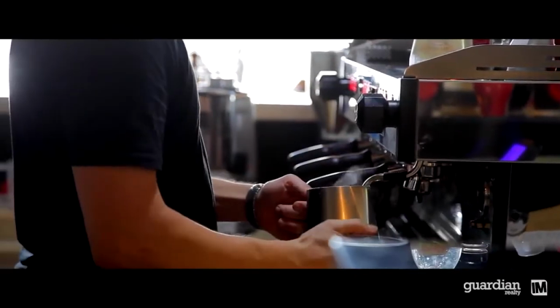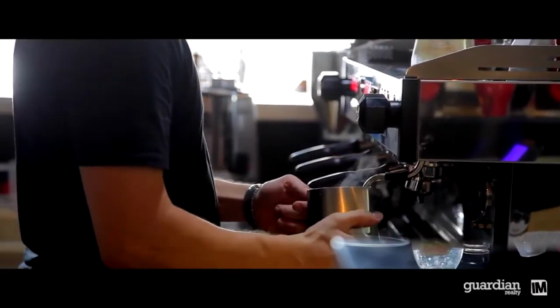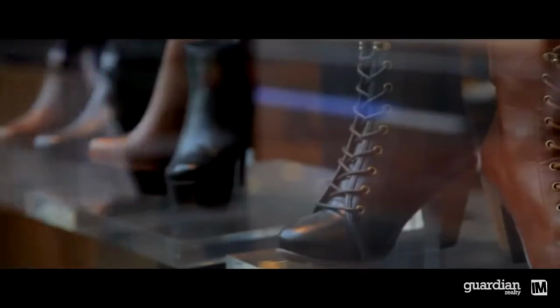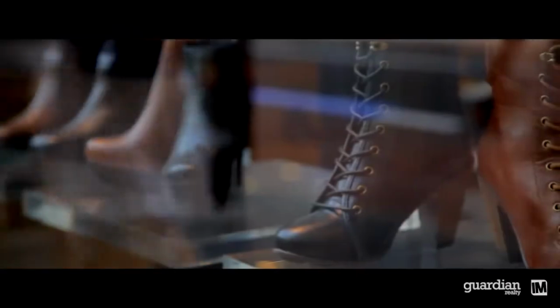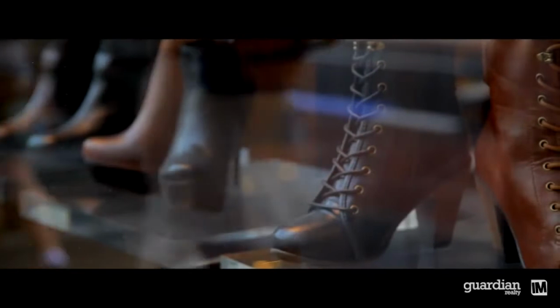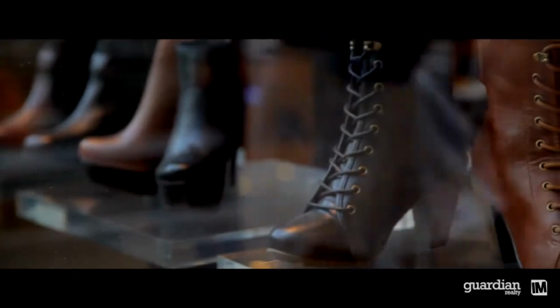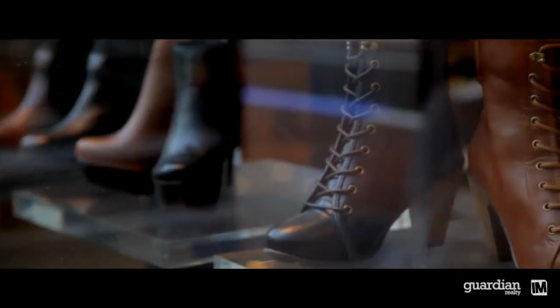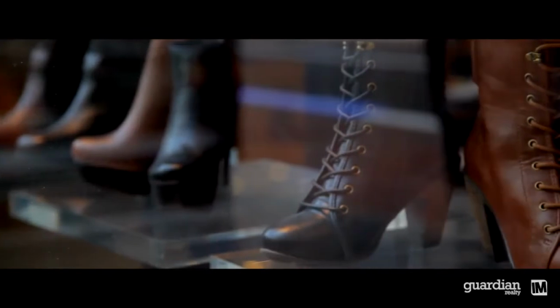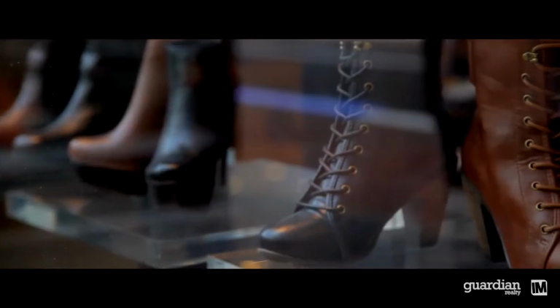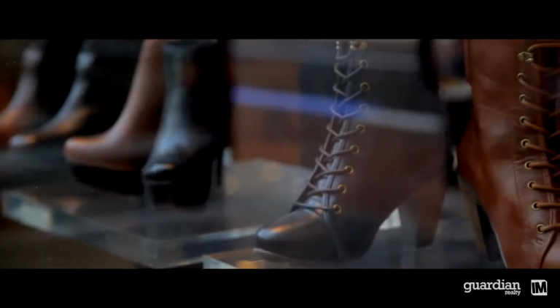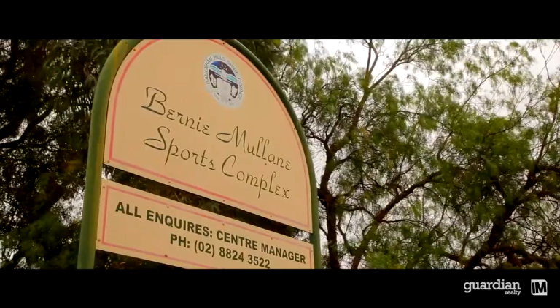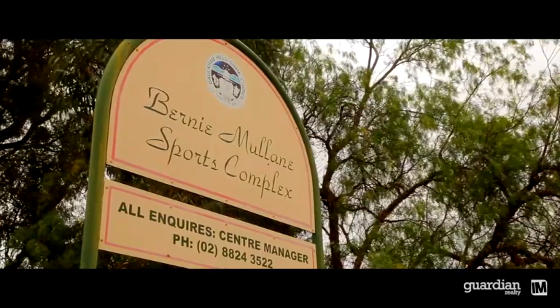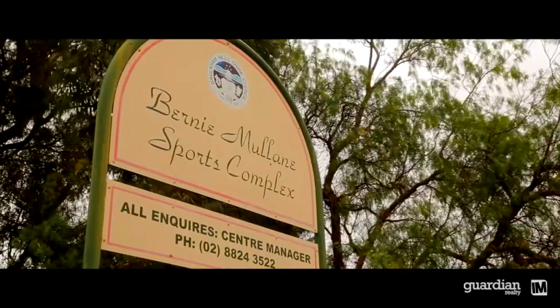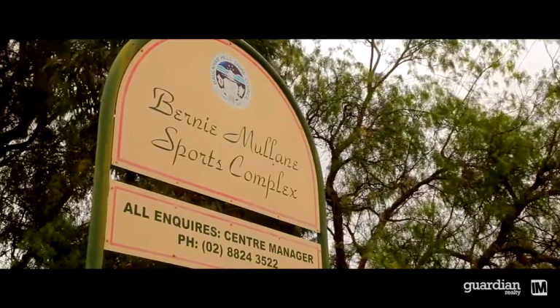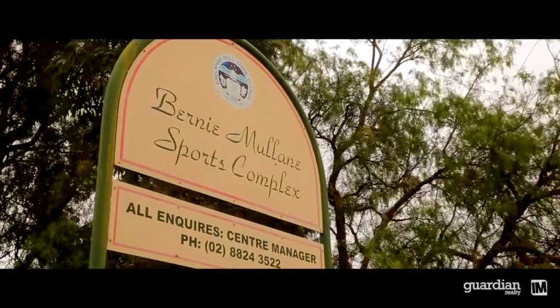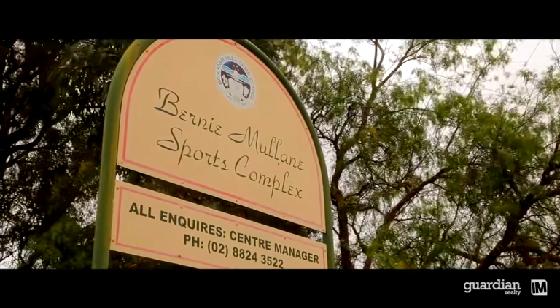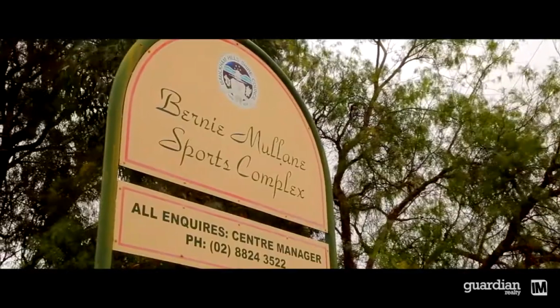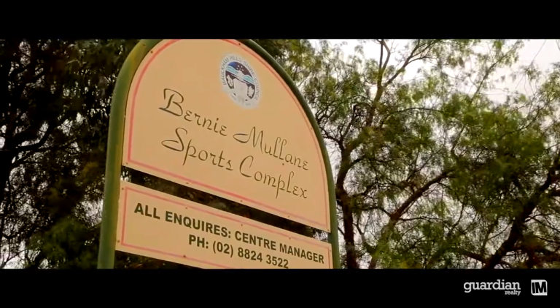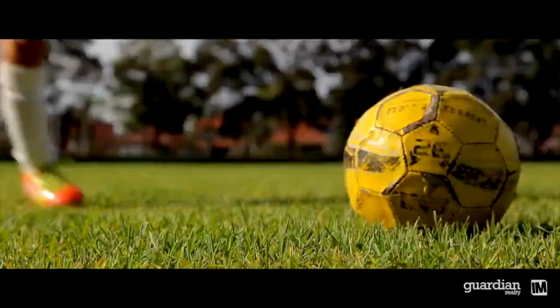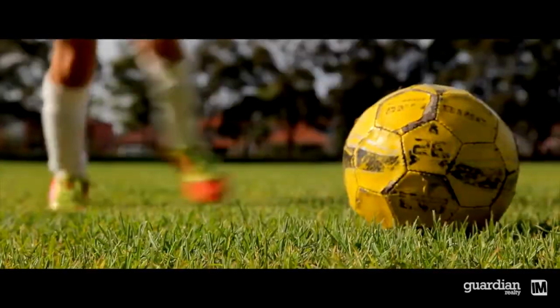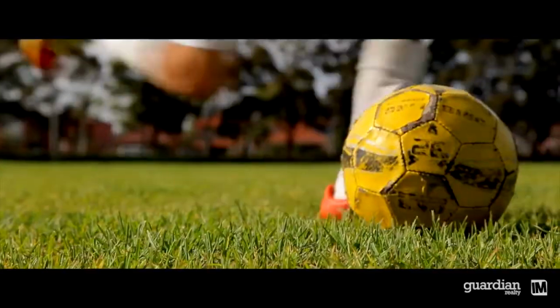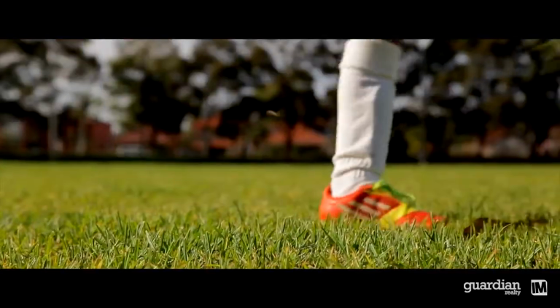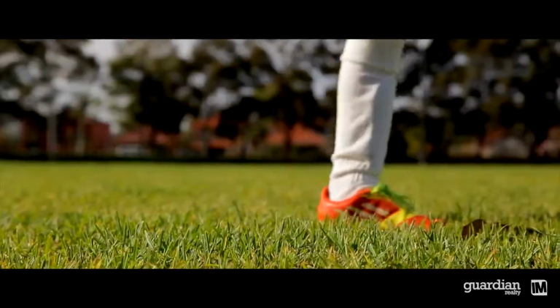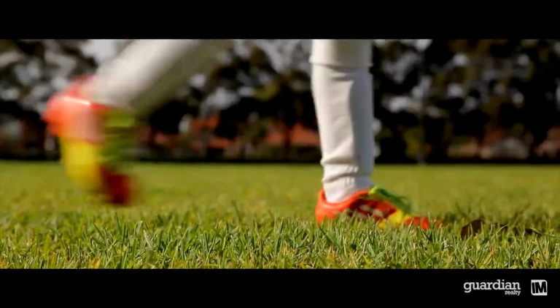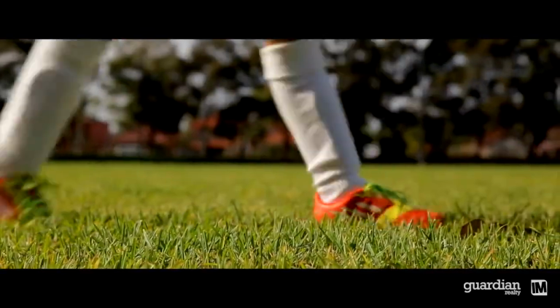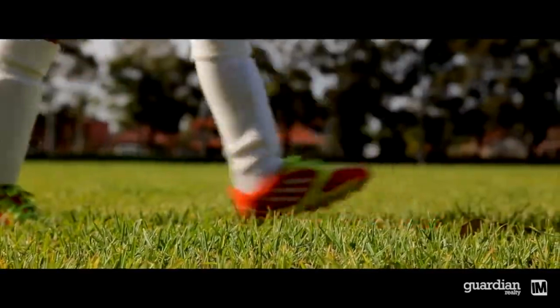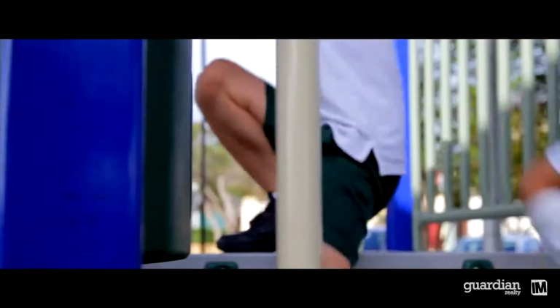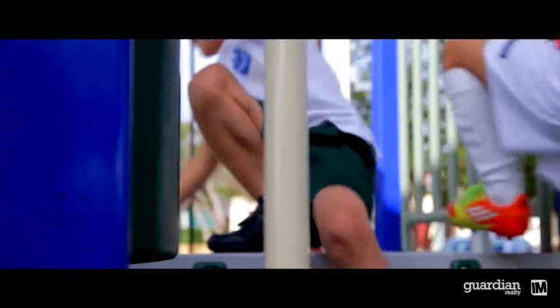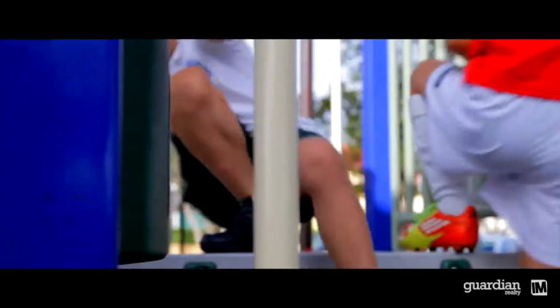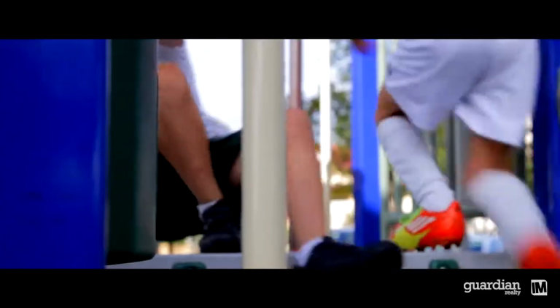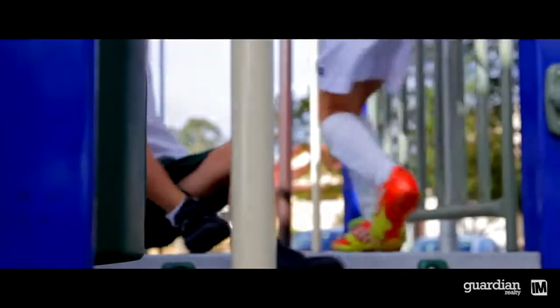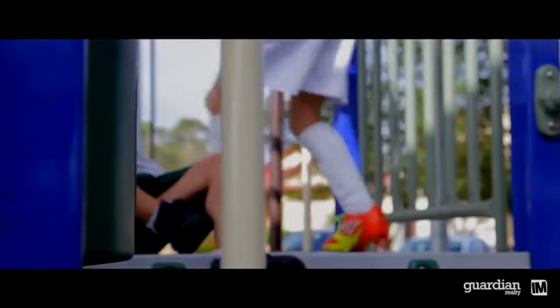Shopping options are abound. For sports lovers, there's the Bernie Mullane Sporting Complex, as well as plenty of parks for the little ones.